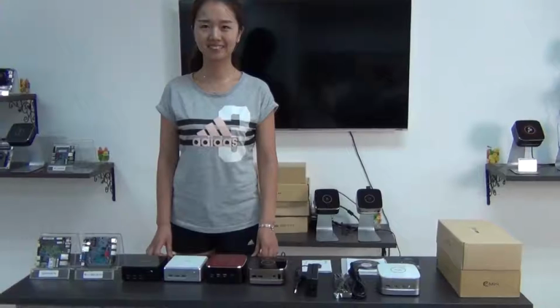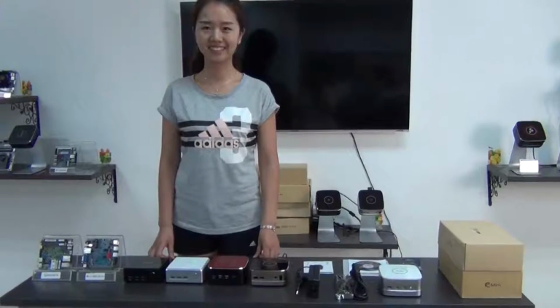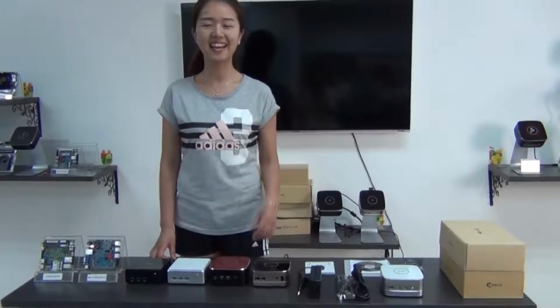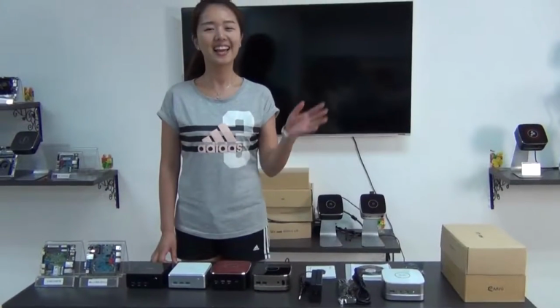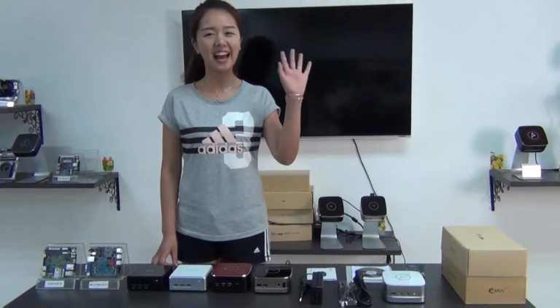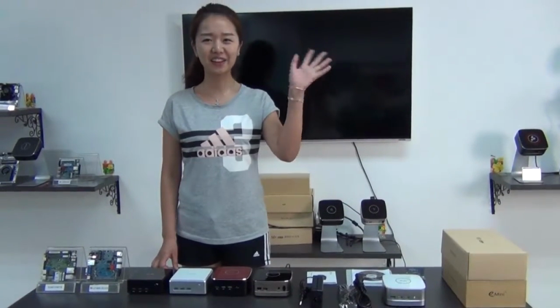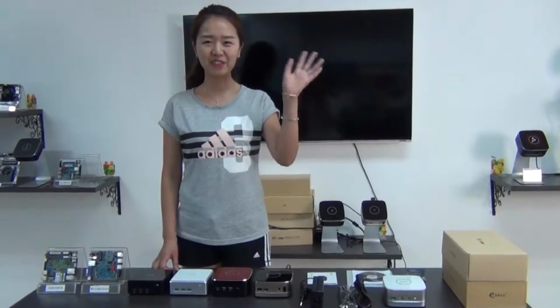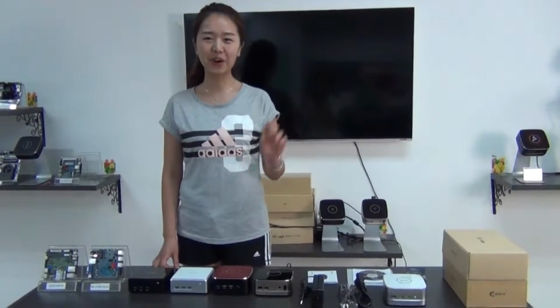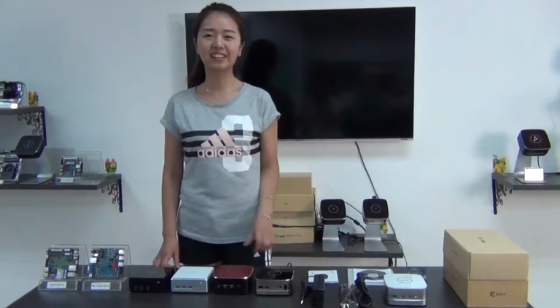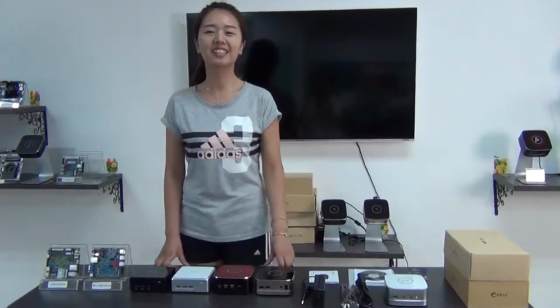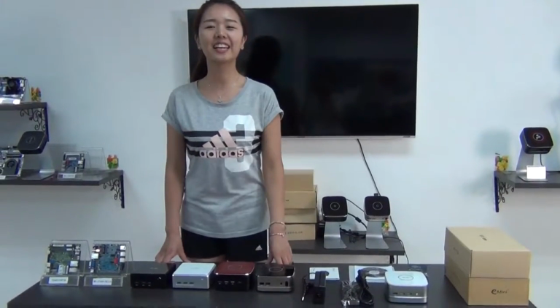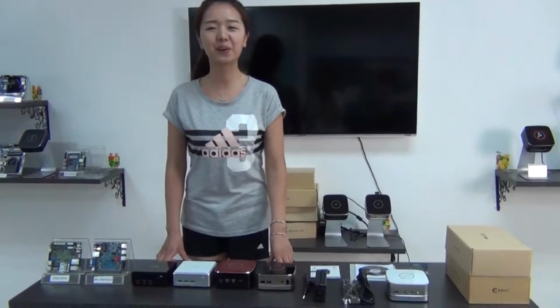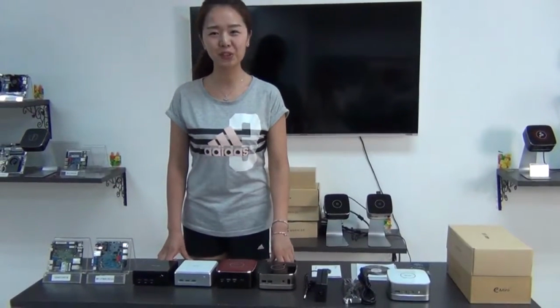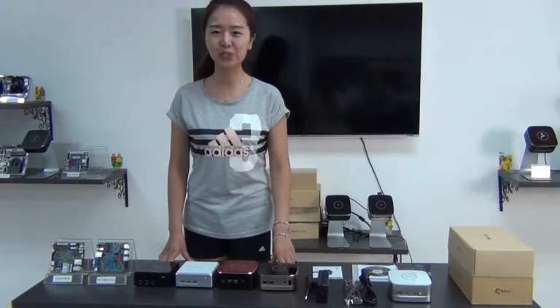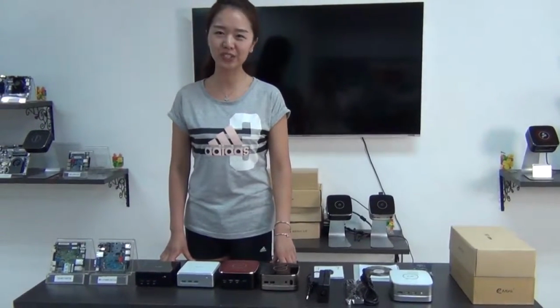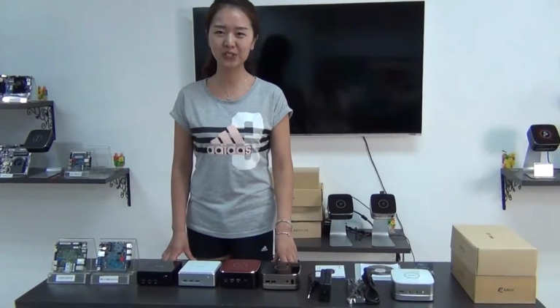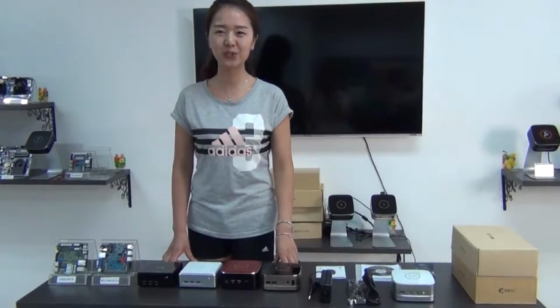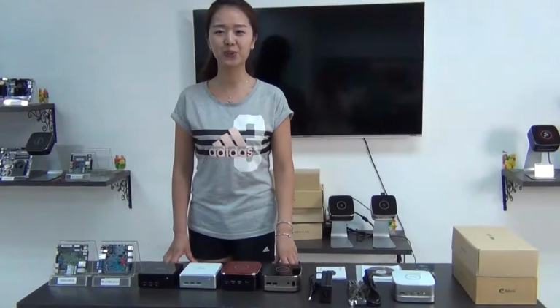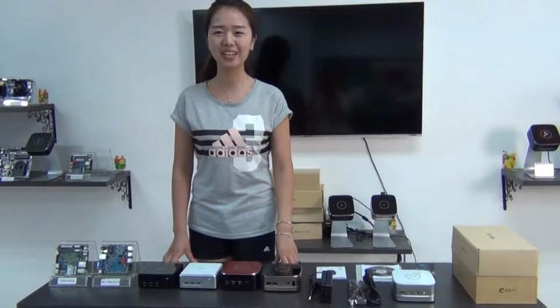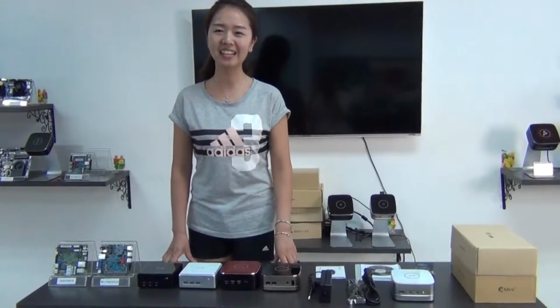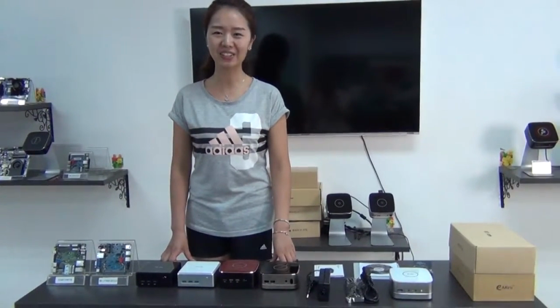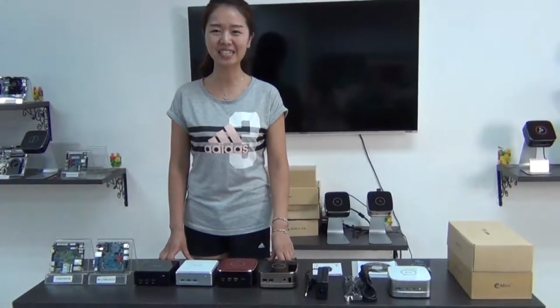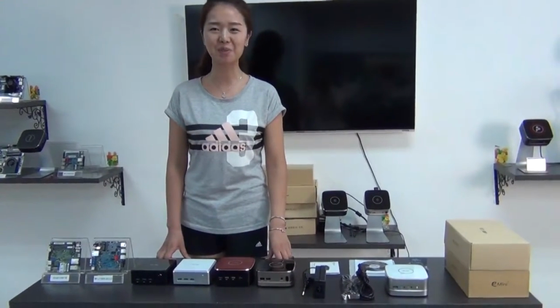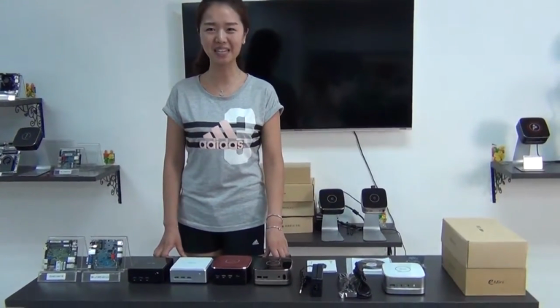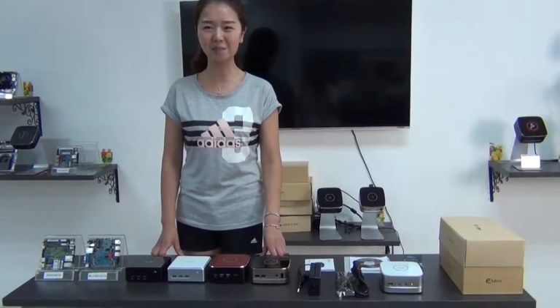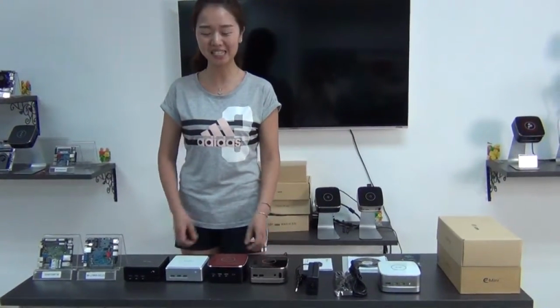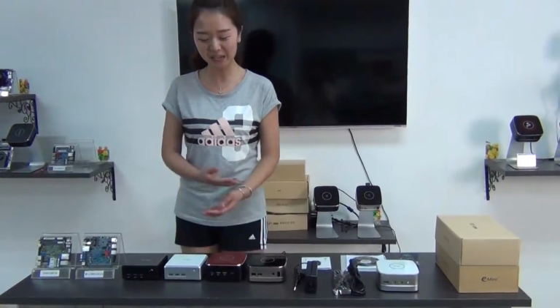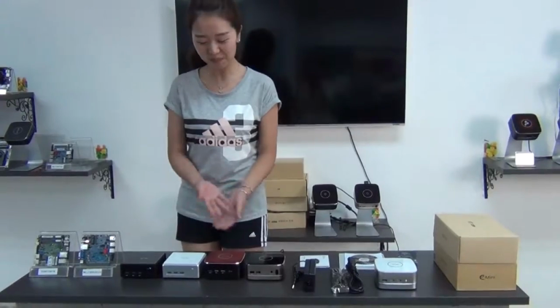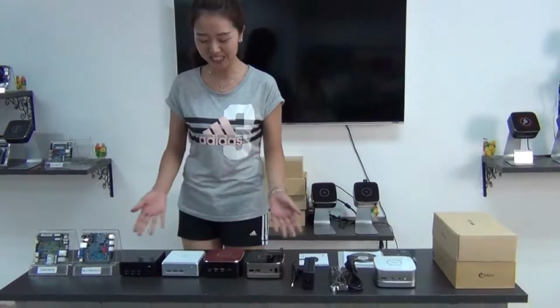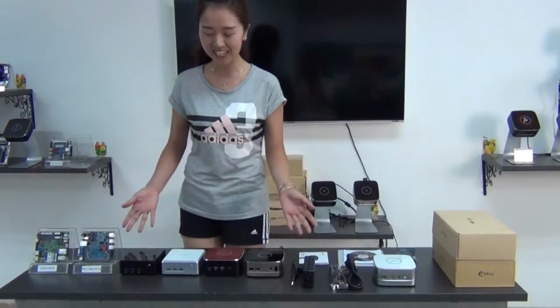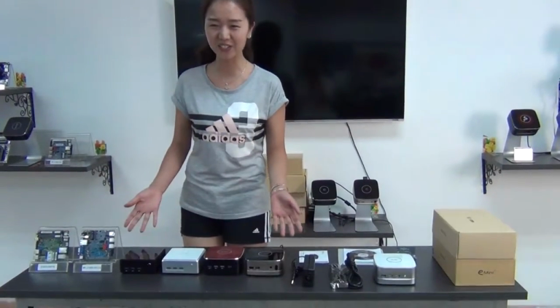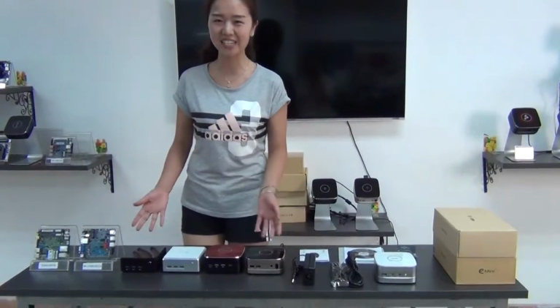Hello everyone, today I will introduce you the Ryzen Hot Sale Mini PC, Mr. AOC.